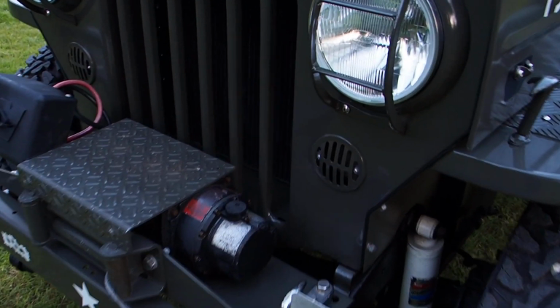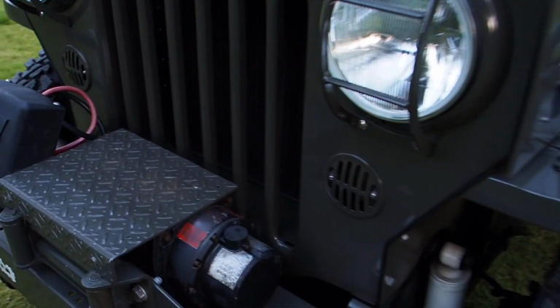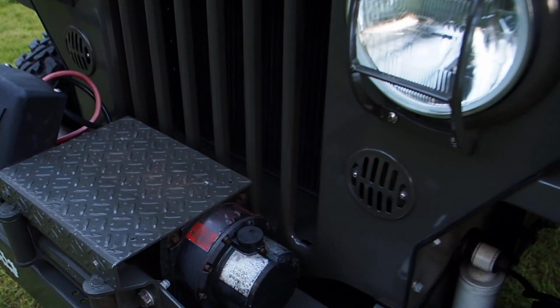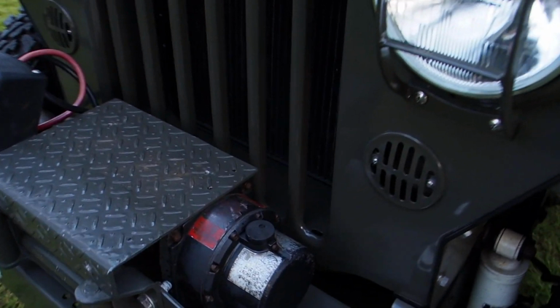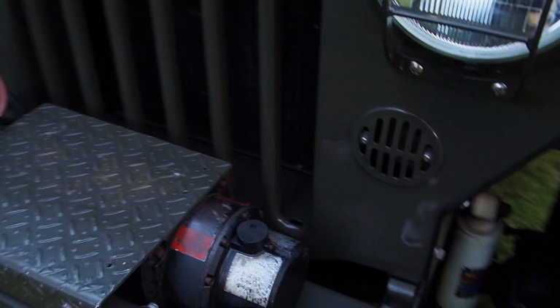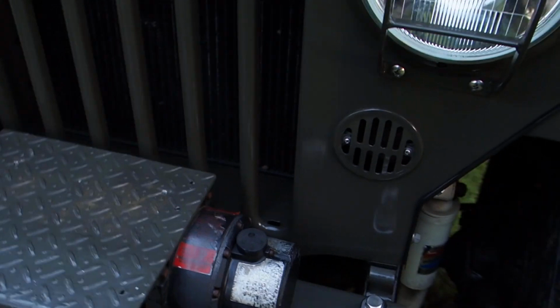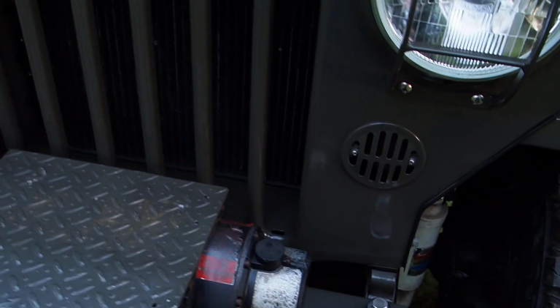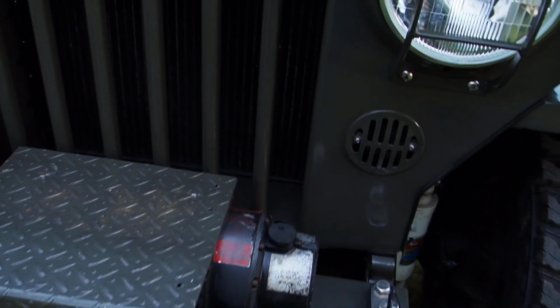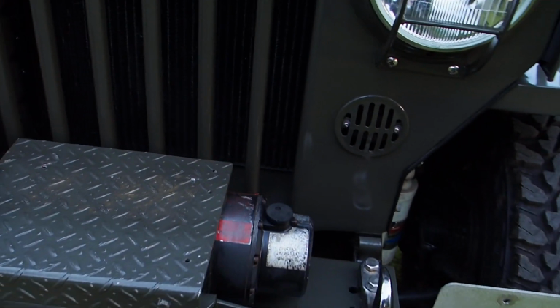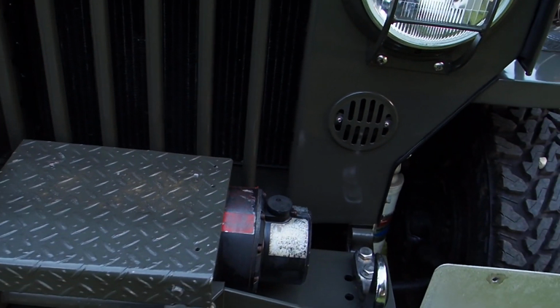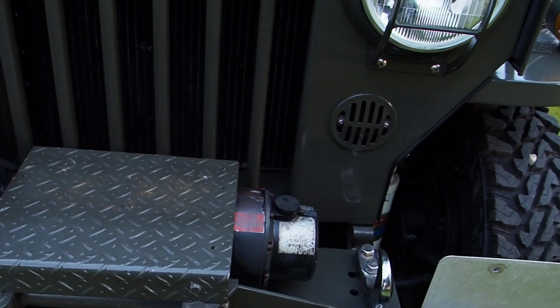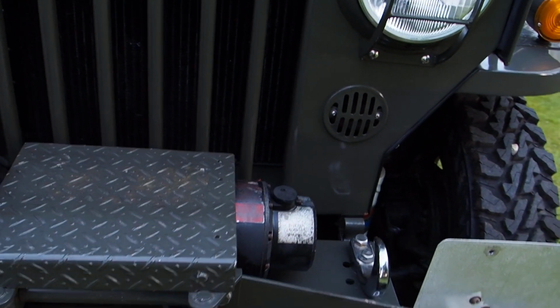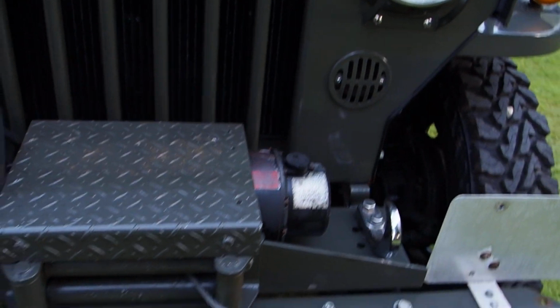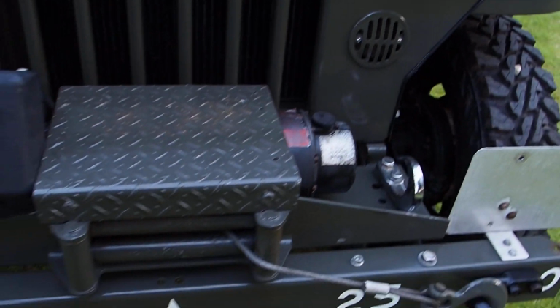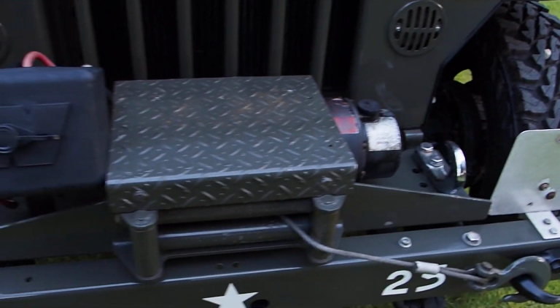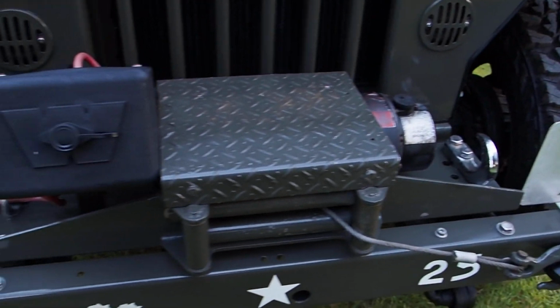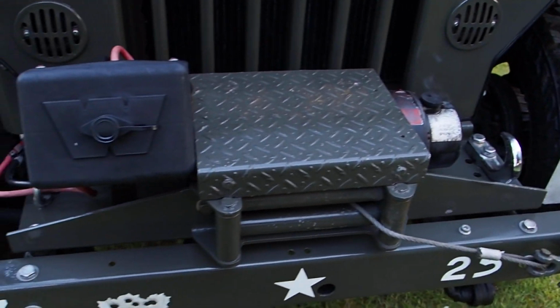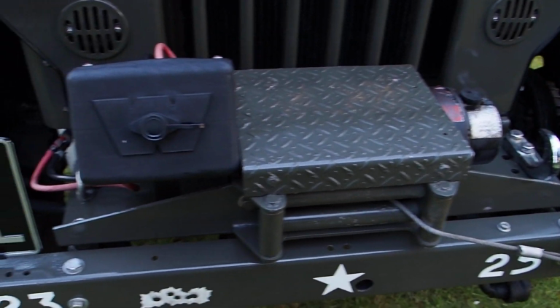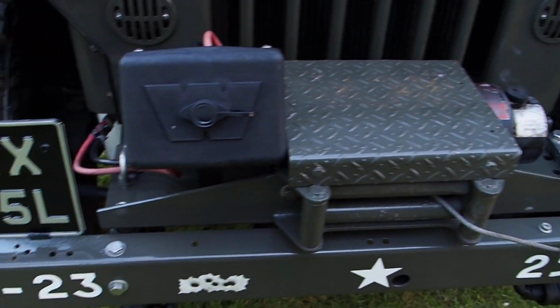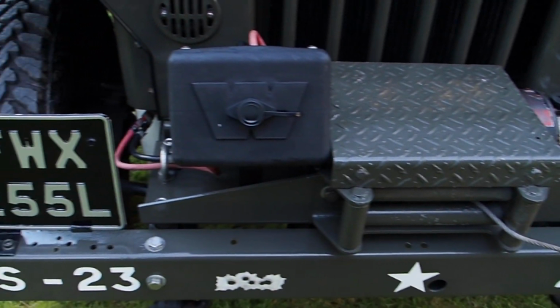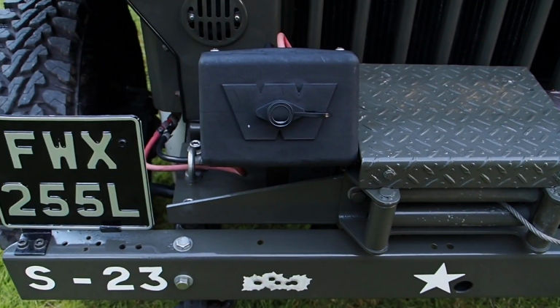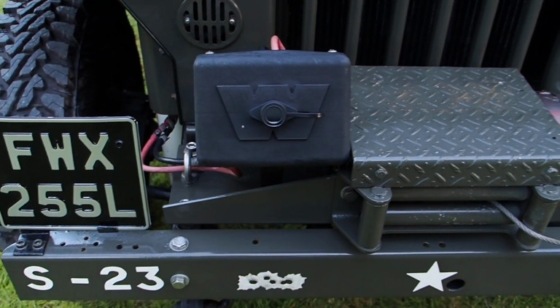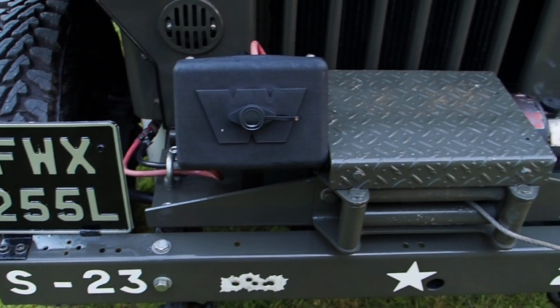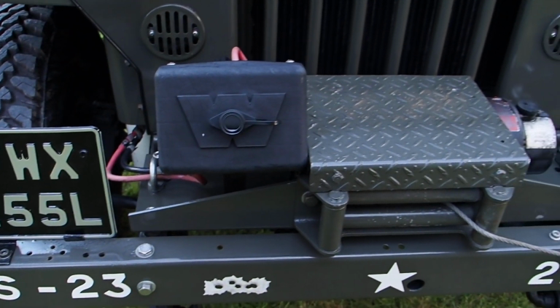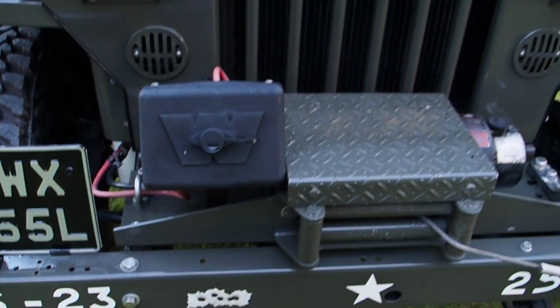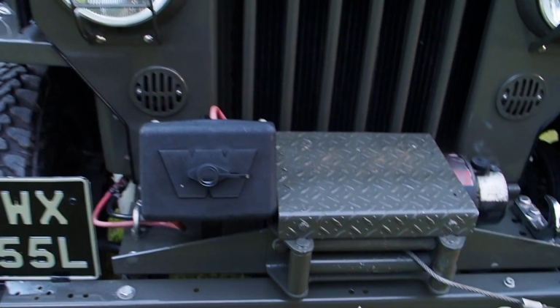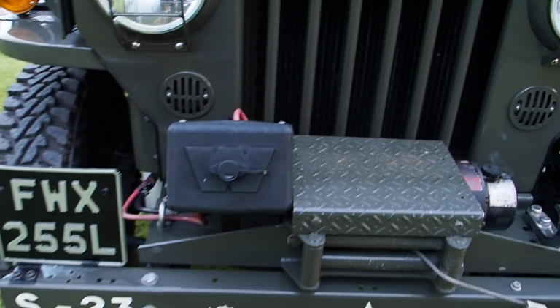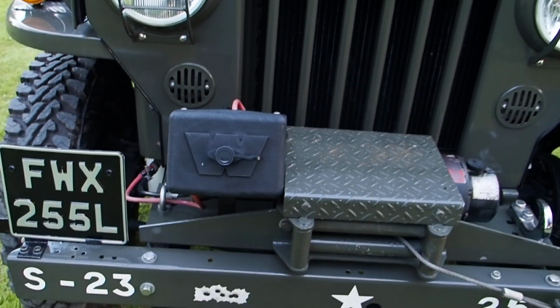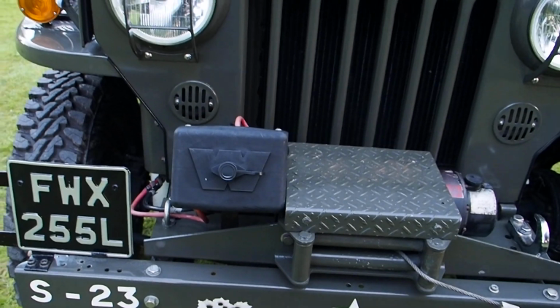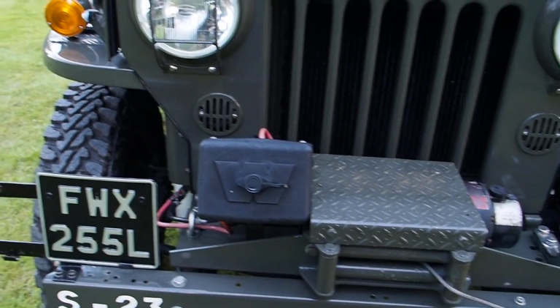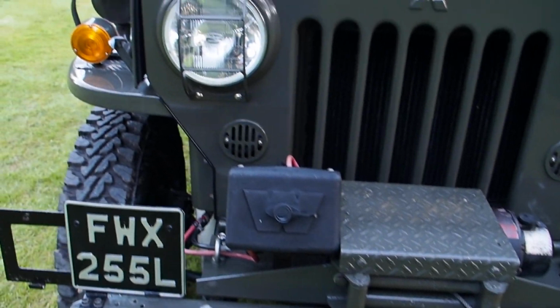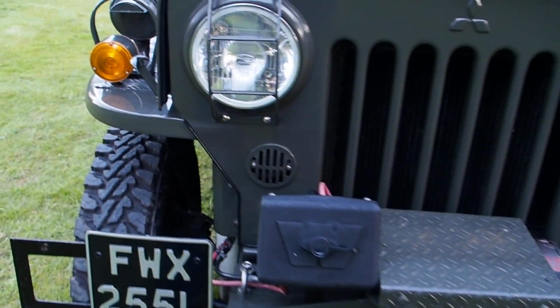Got the tow hitches and stuff like that on there as well. Your winch. It's just — what a piece of kit.